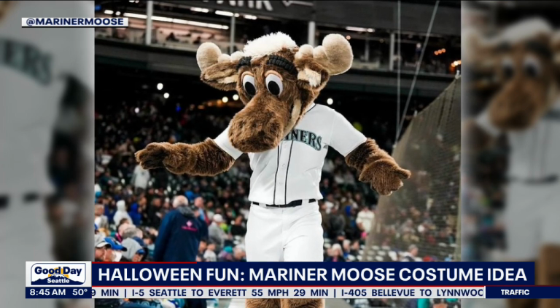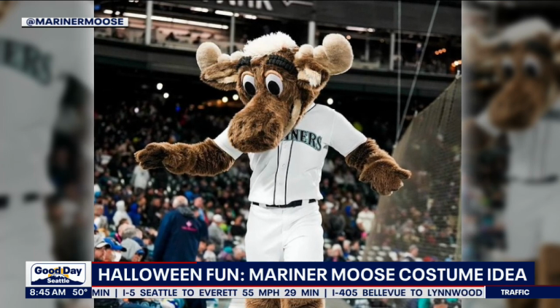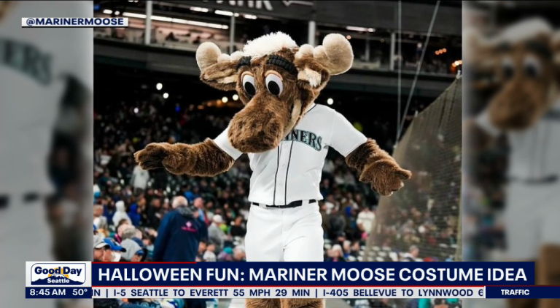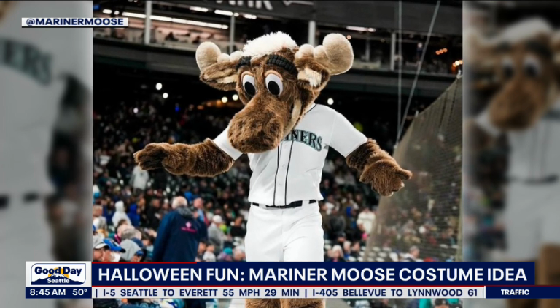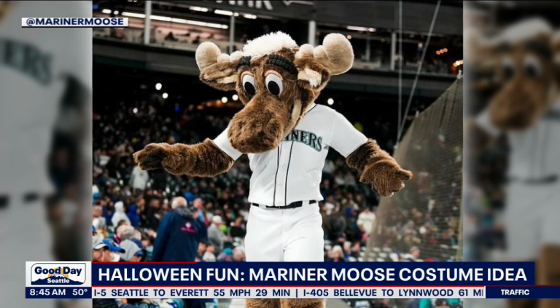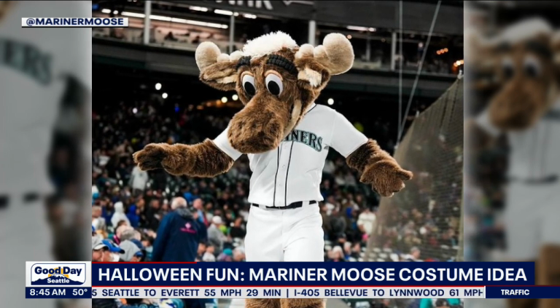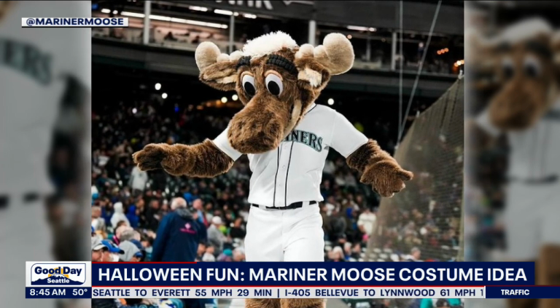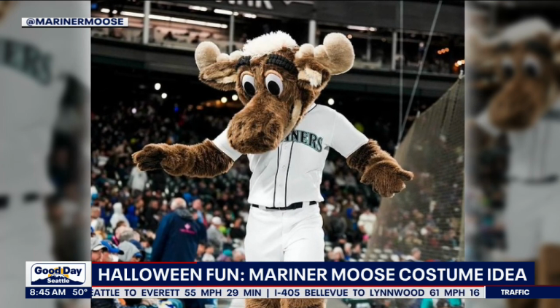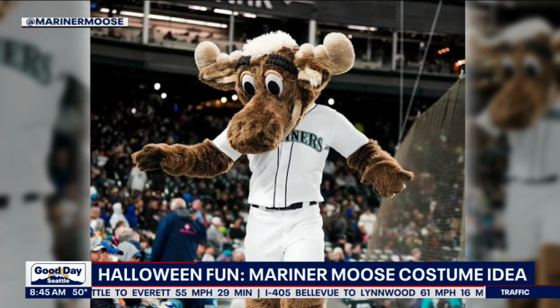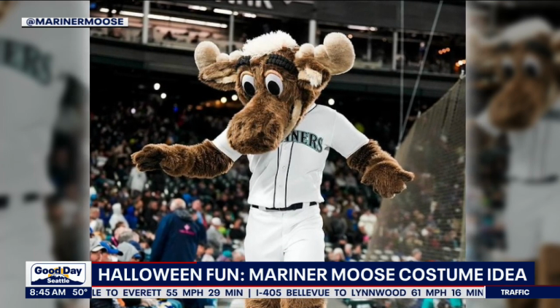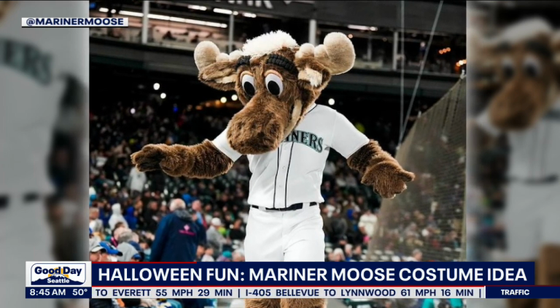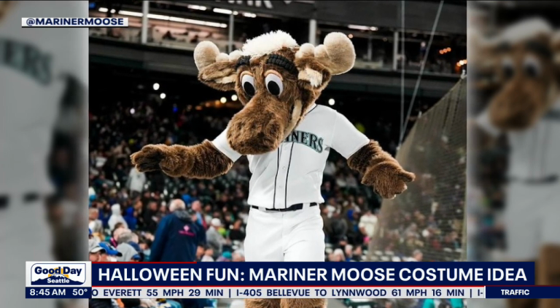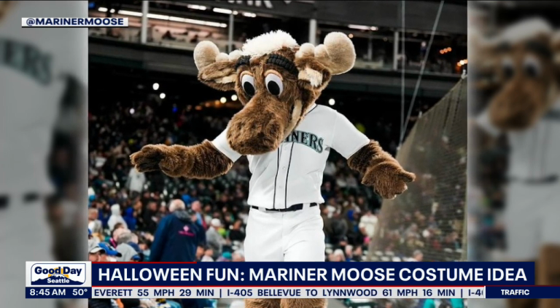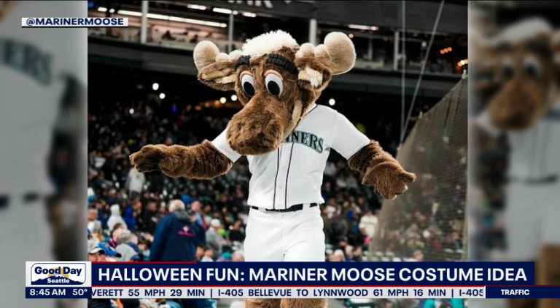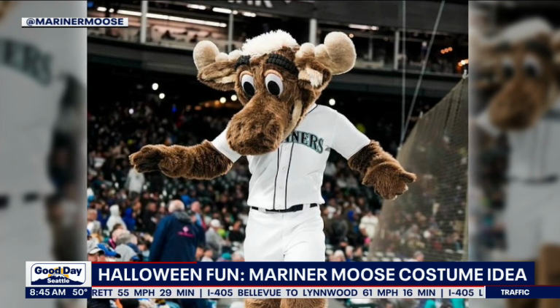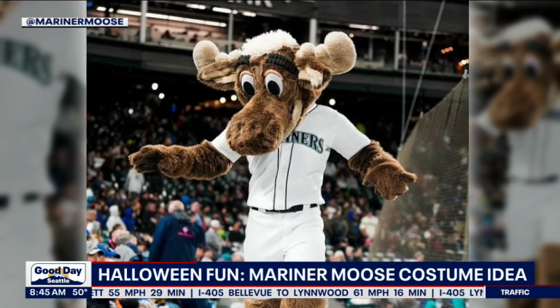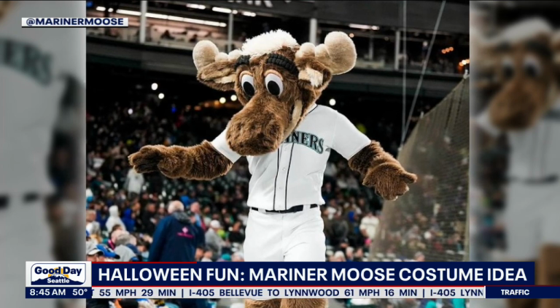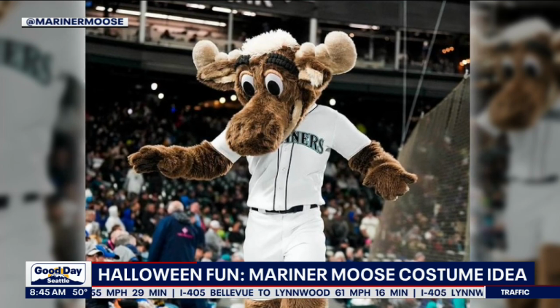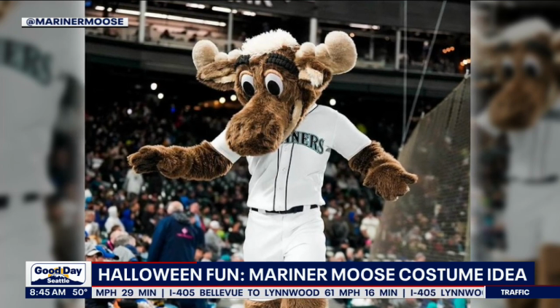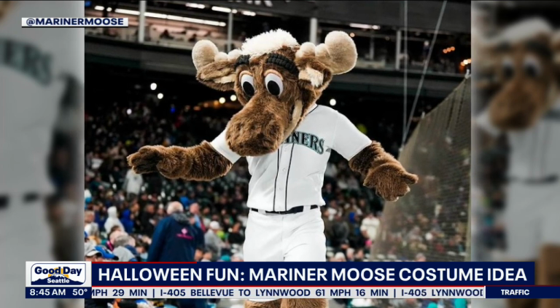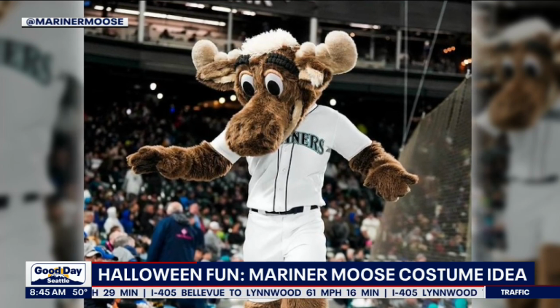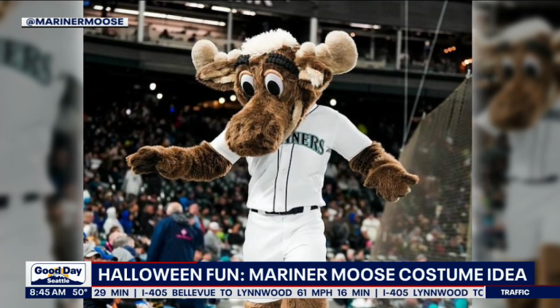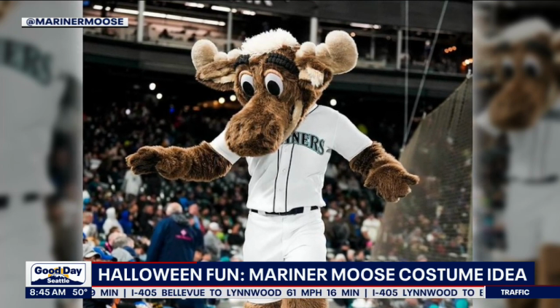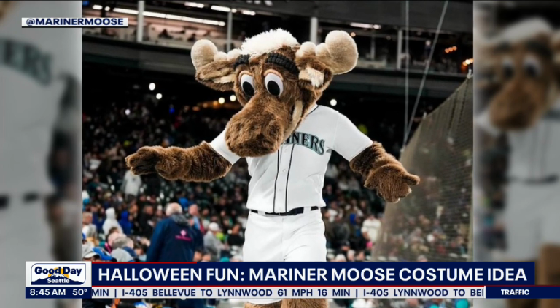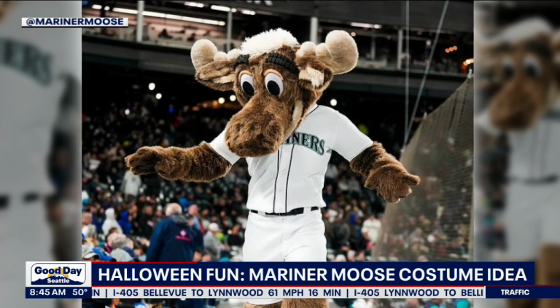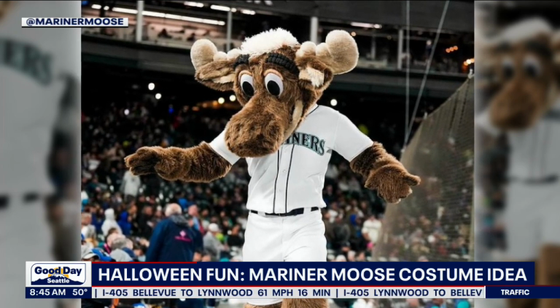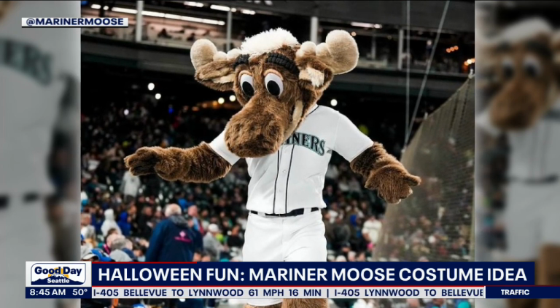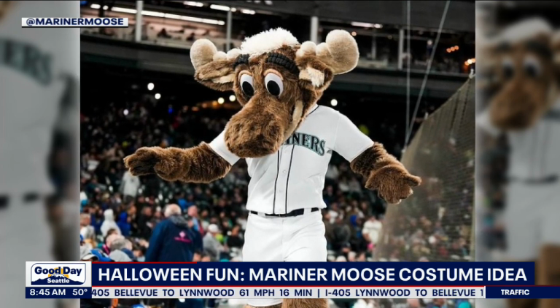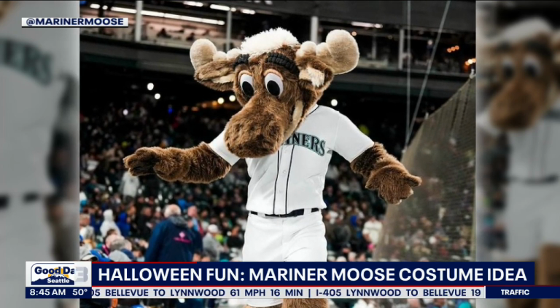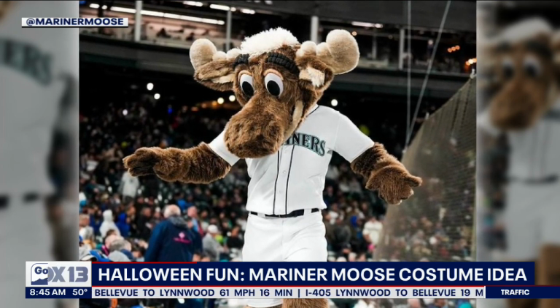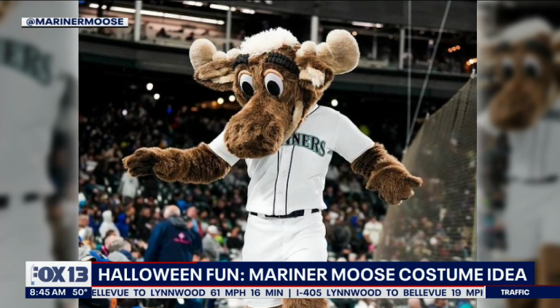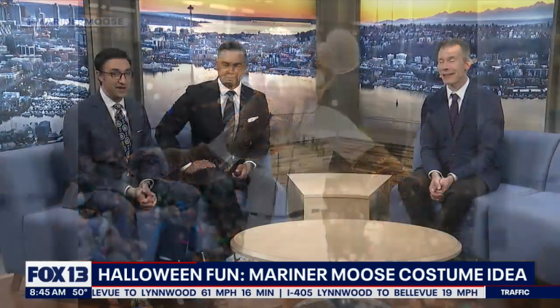That does not sound too complicated. DIY, if you're into that thing. There you go — Mariner Moose, bada bing, bada boom. I love it.